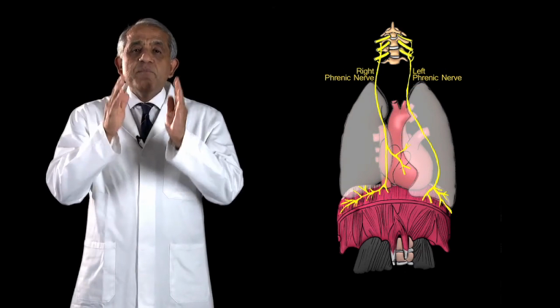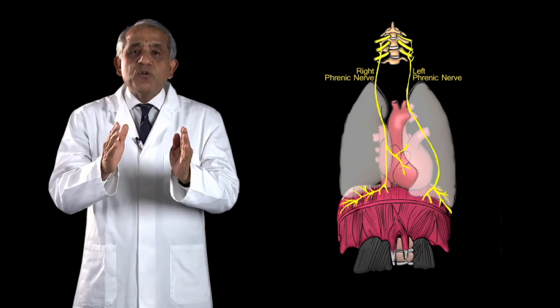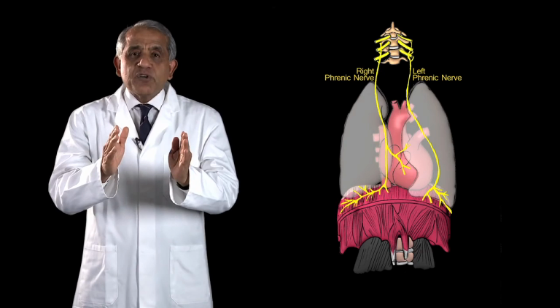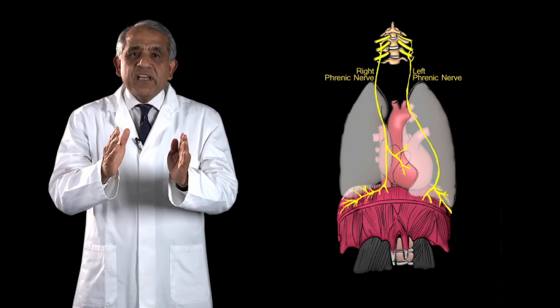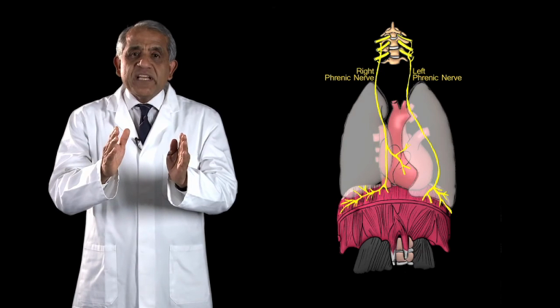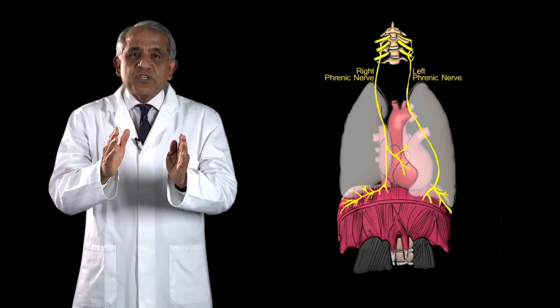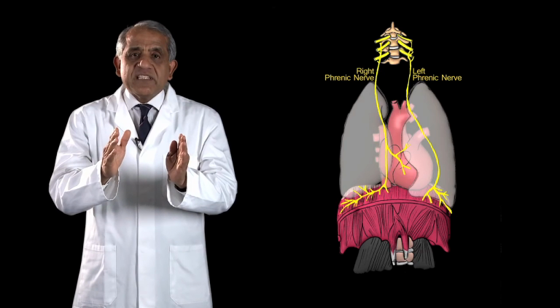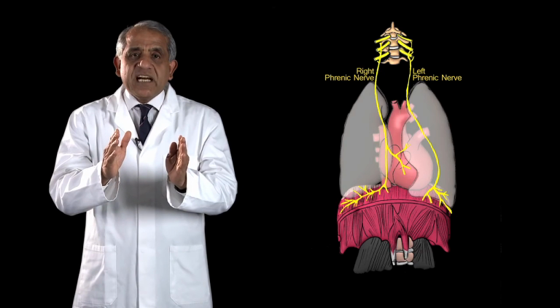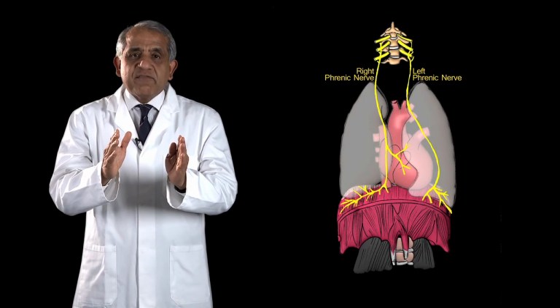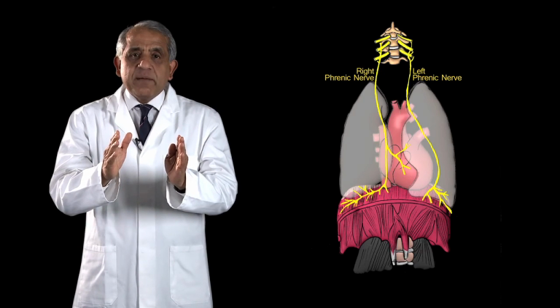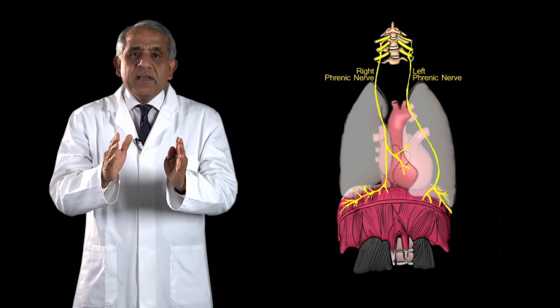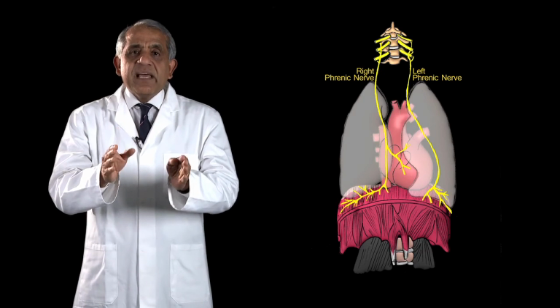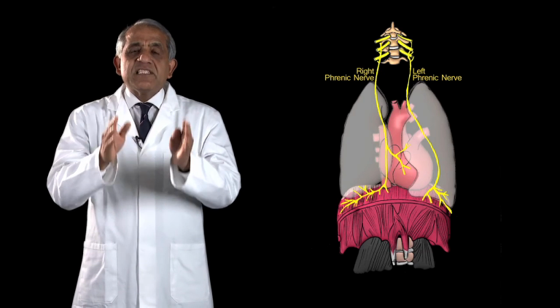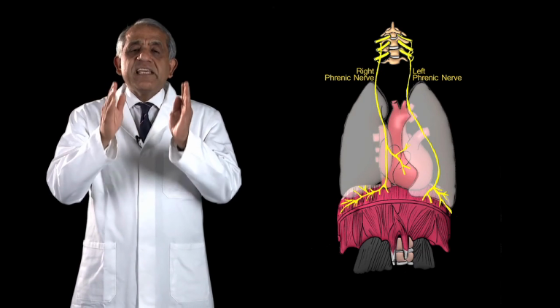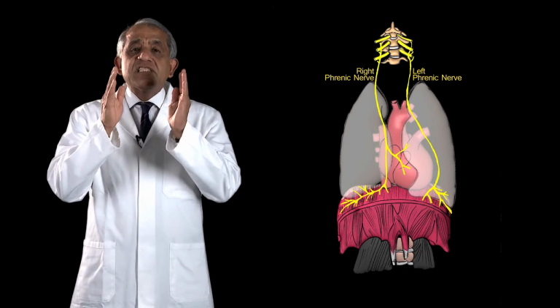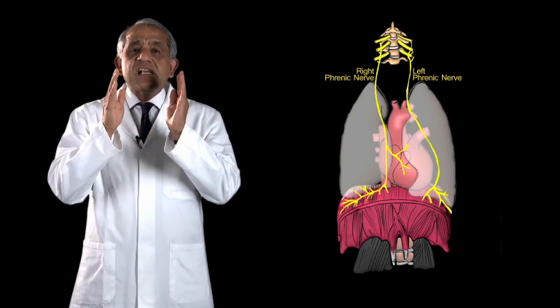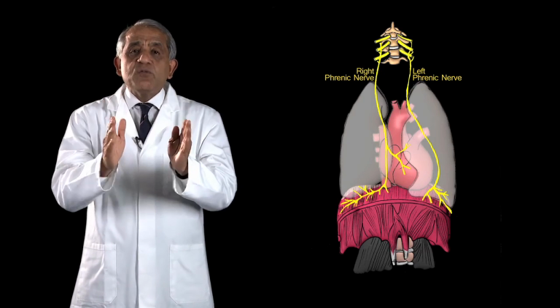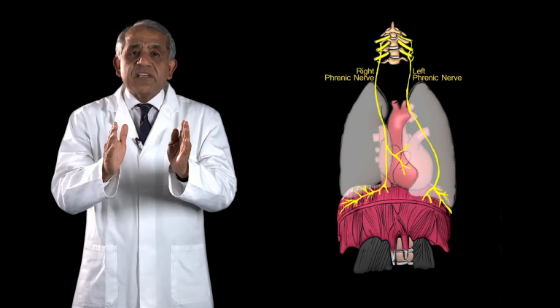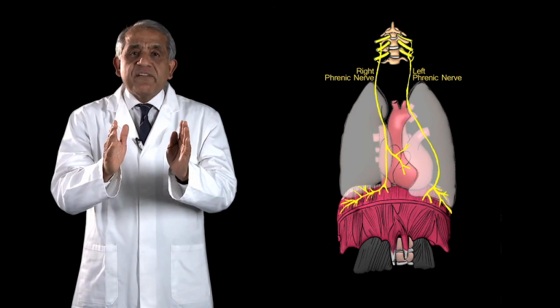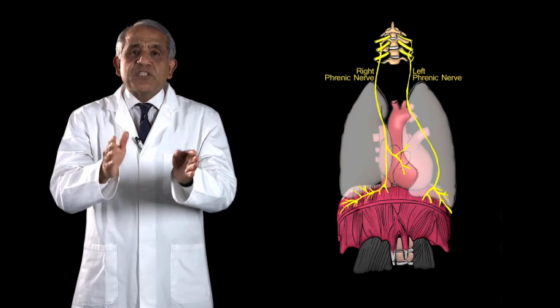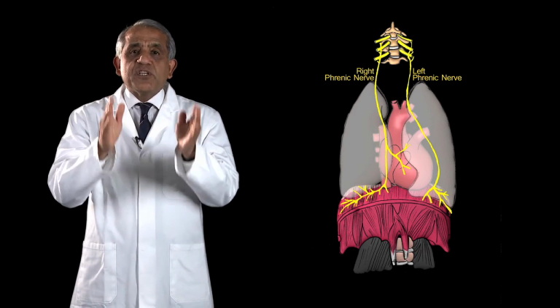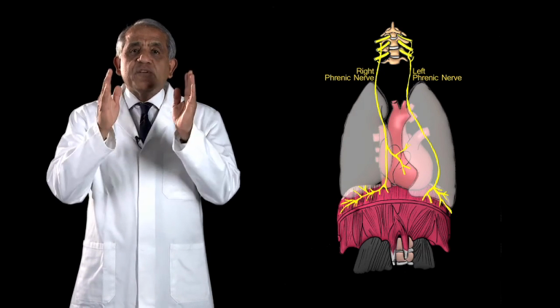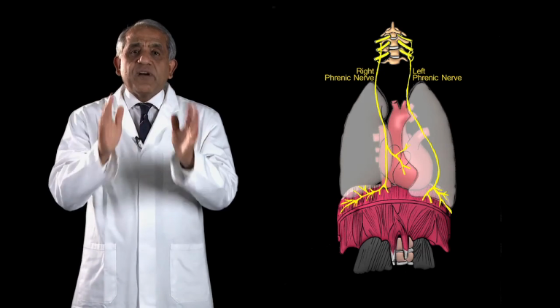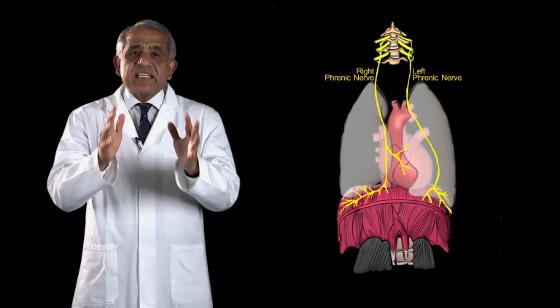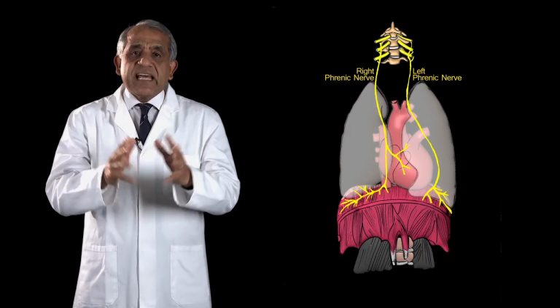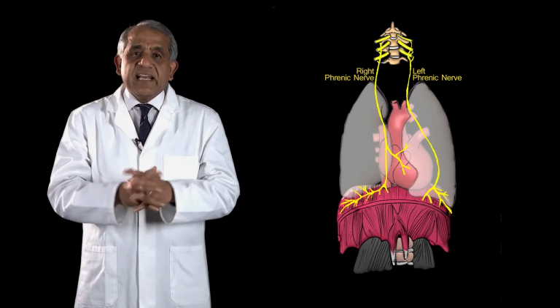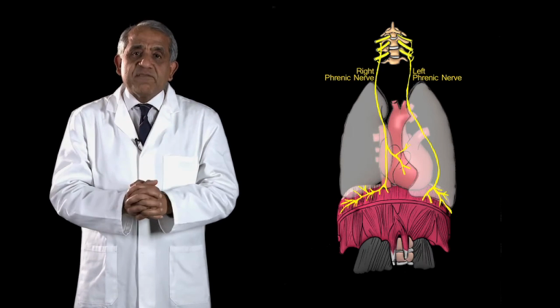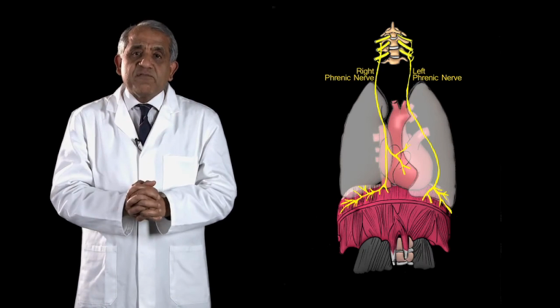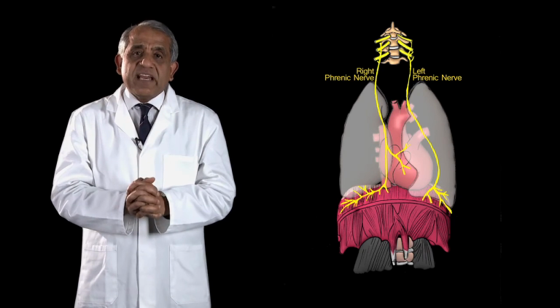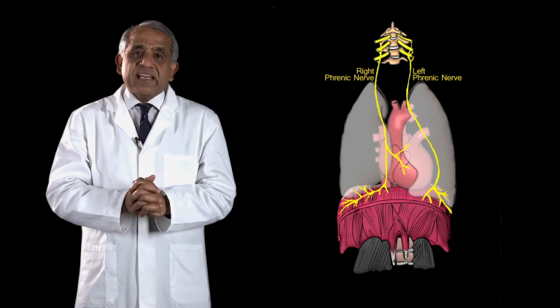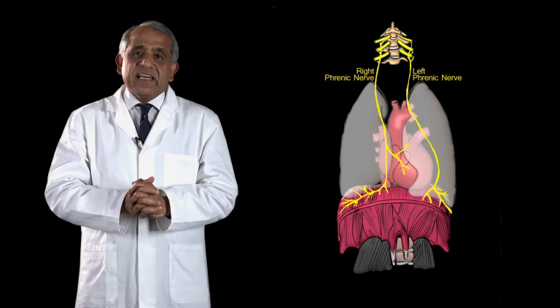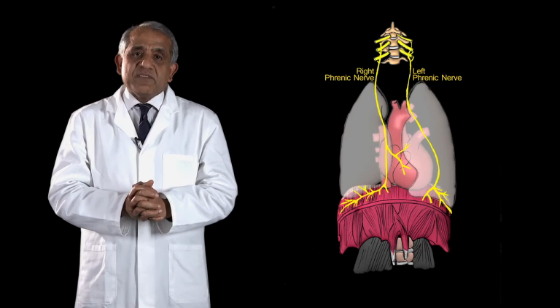So I stand by what I said: the motor innervation of the diaphragm is the exclusive function of the right and left phrenic nerves.